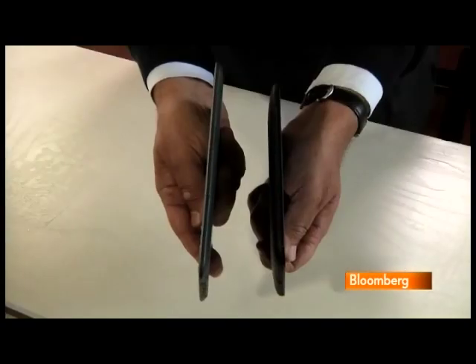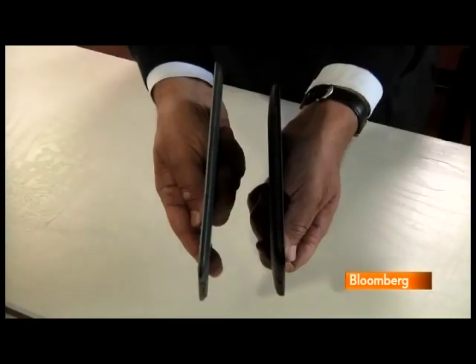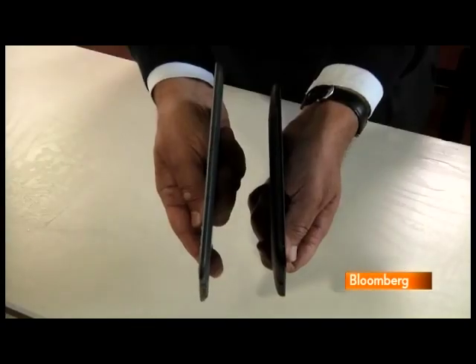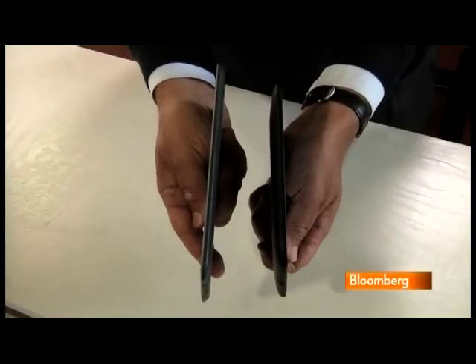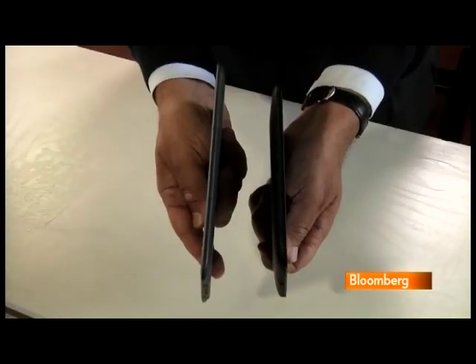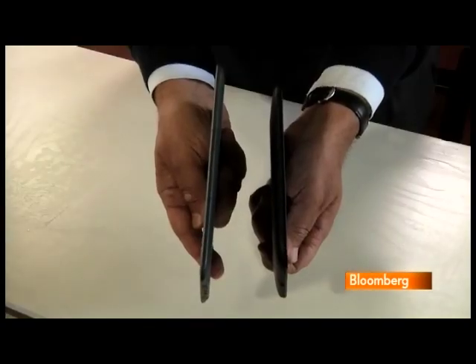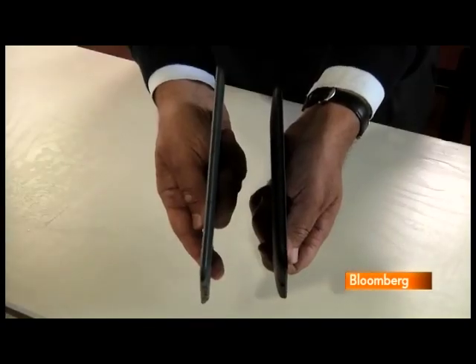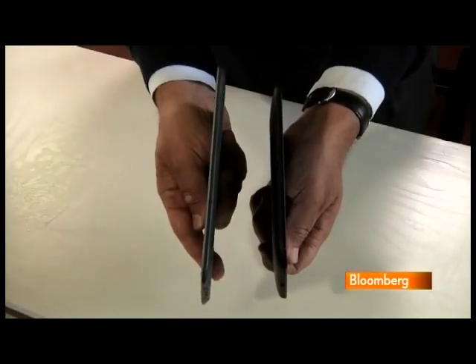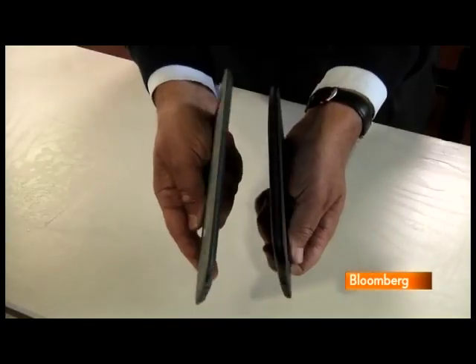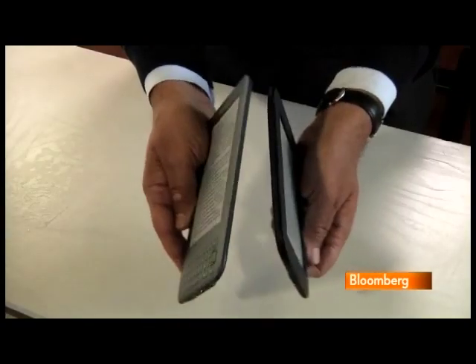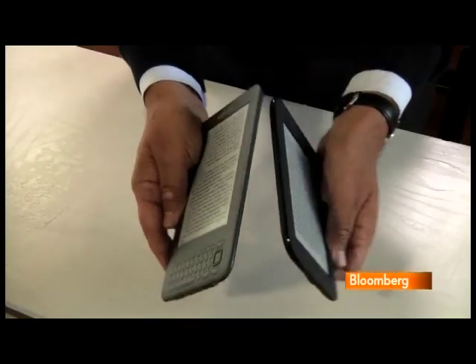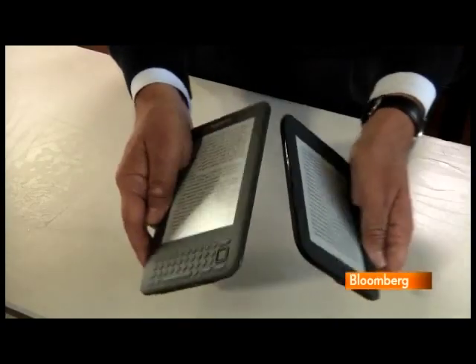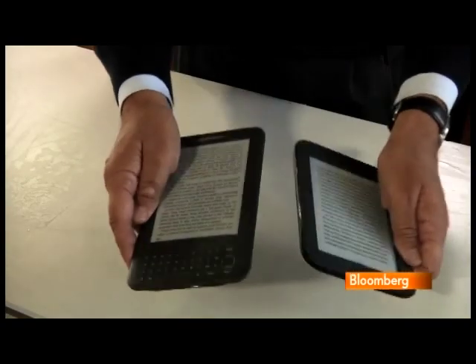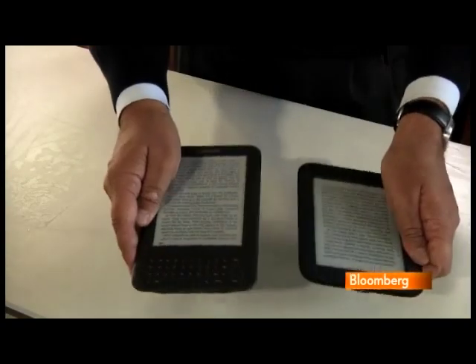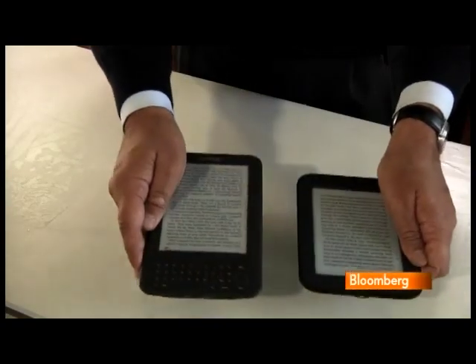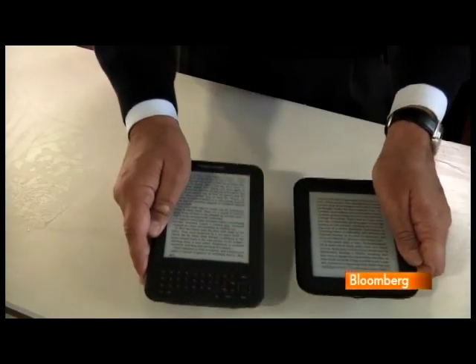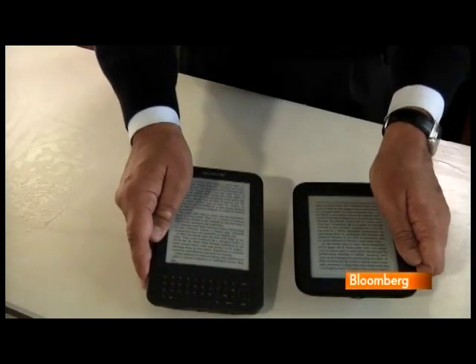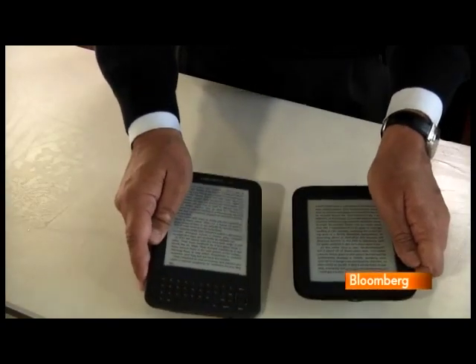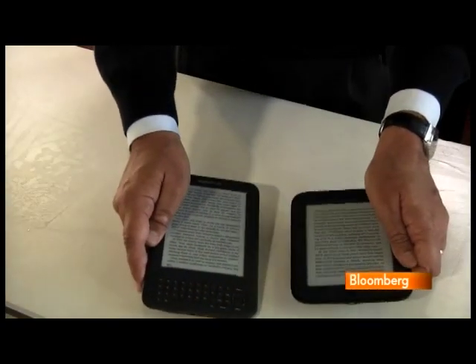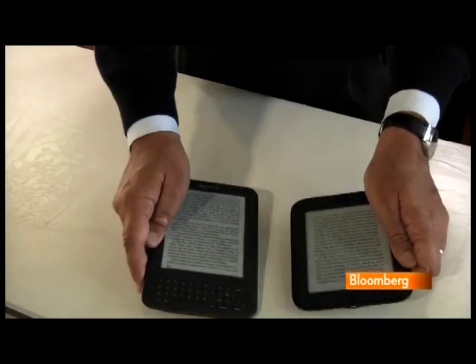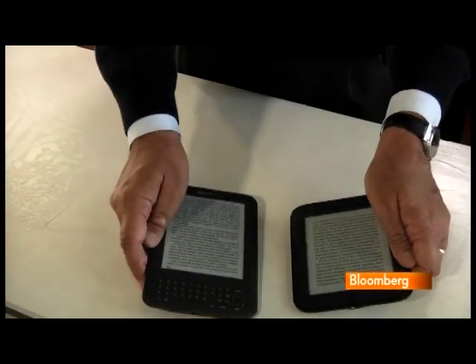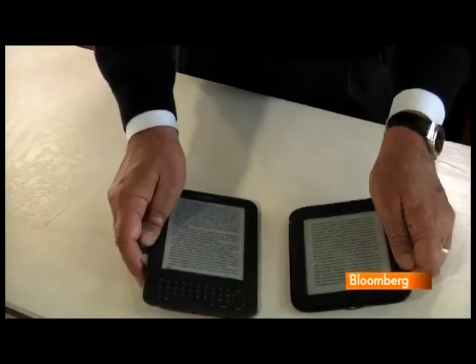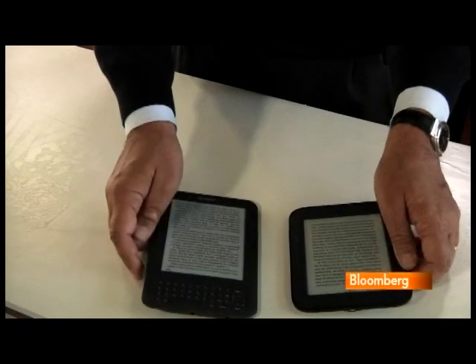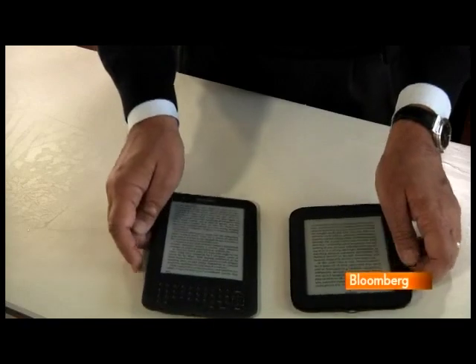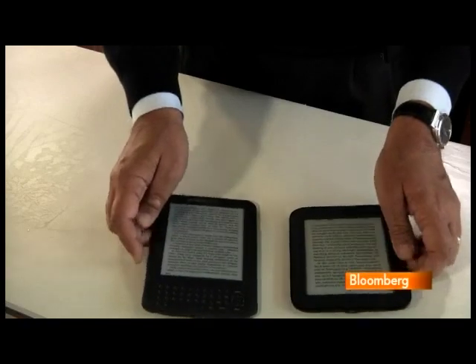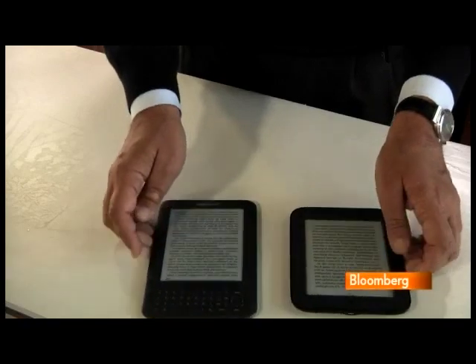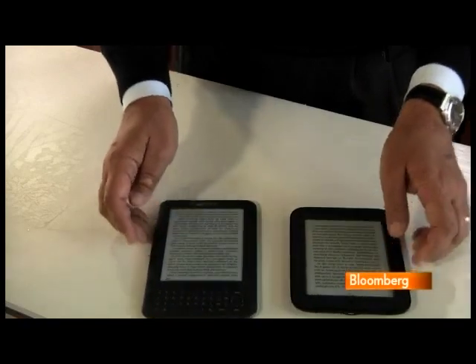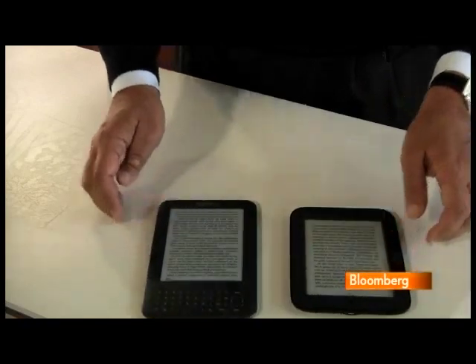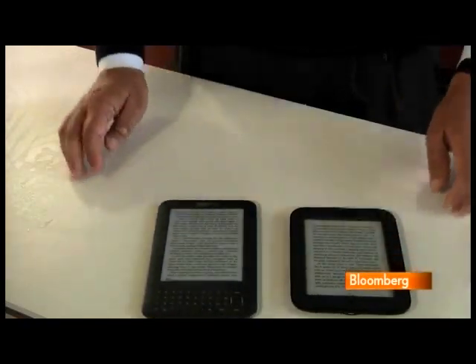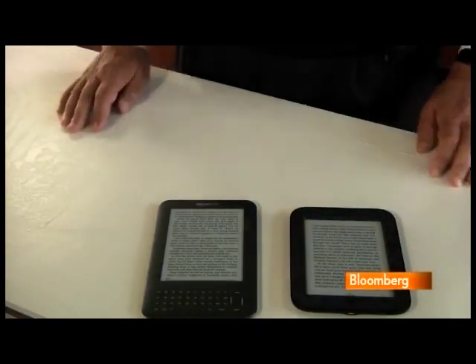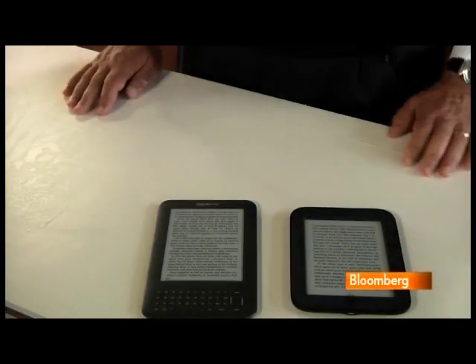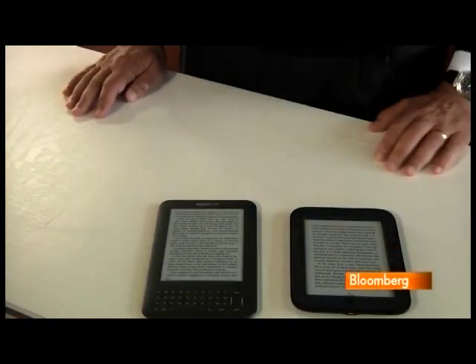The Kindle's a bit thinner, while the Nook, which weighs a mere 7.5 ounces, is slightly lighter.